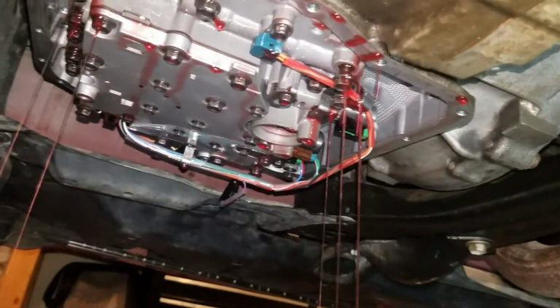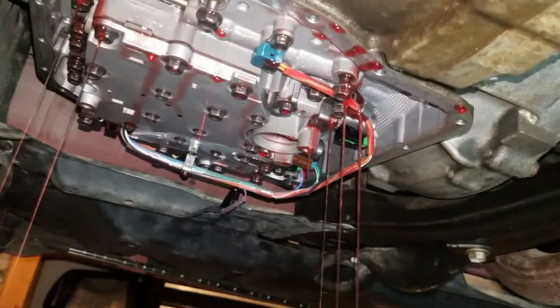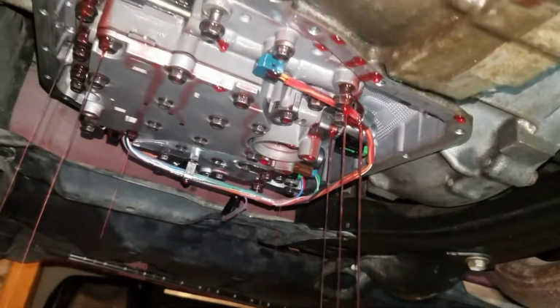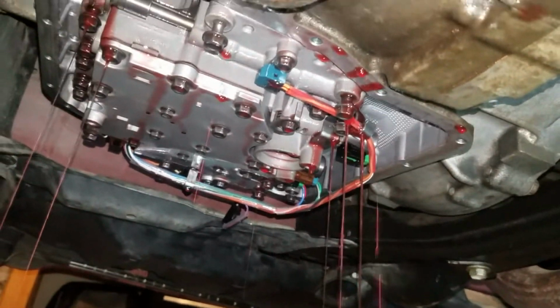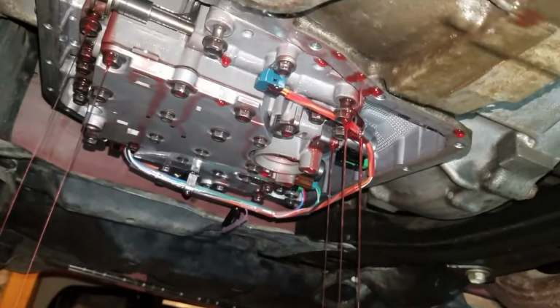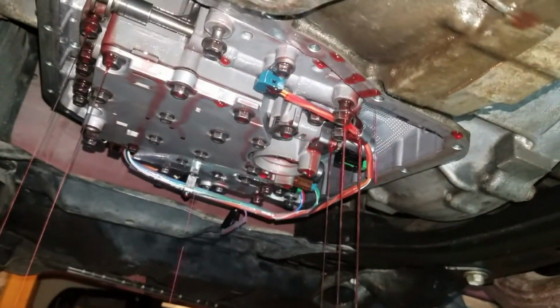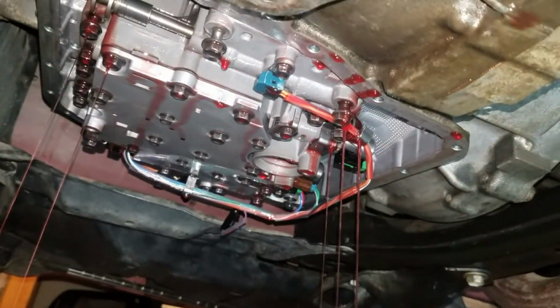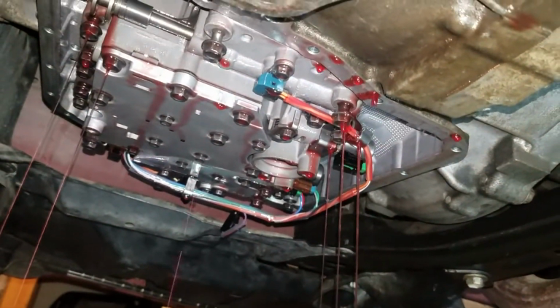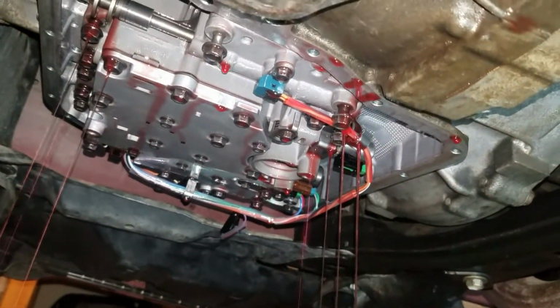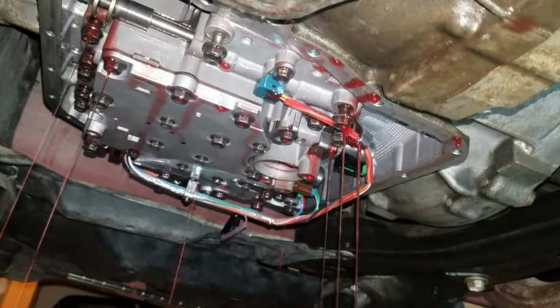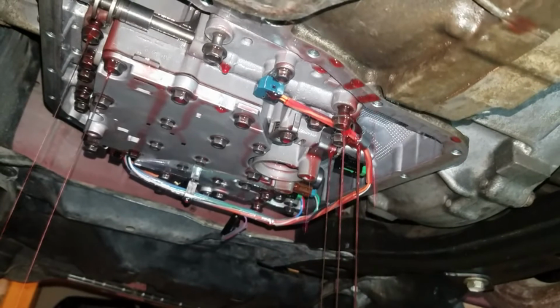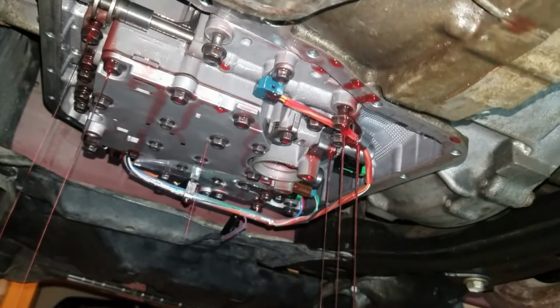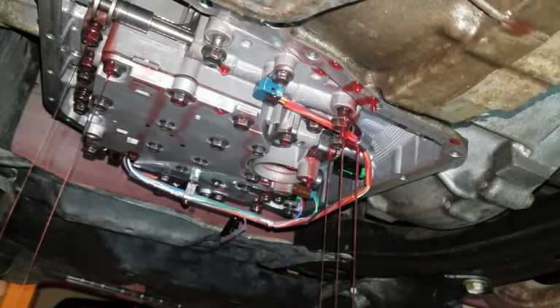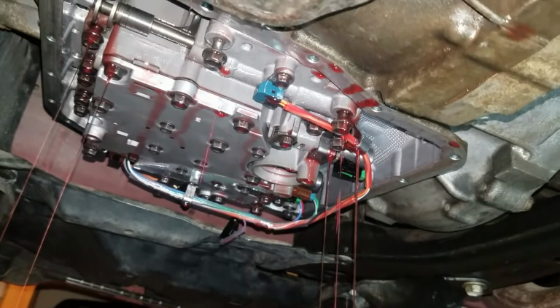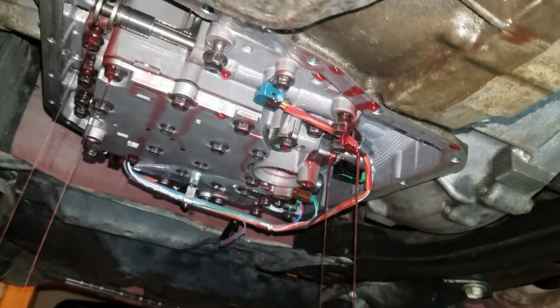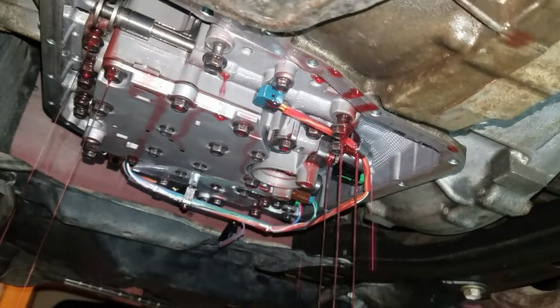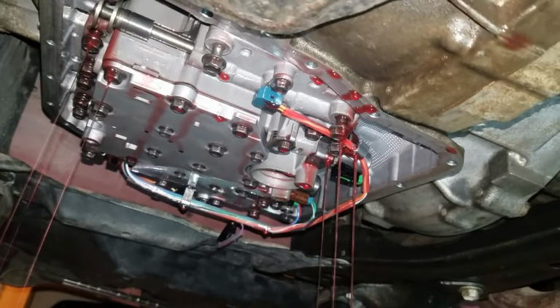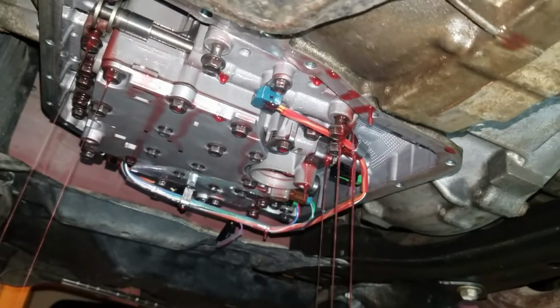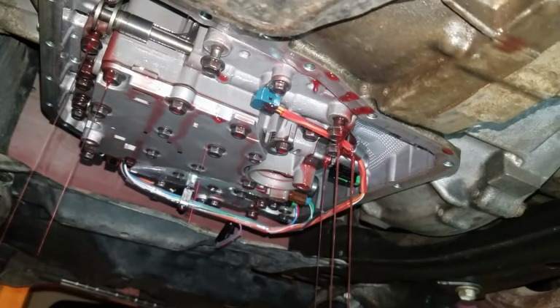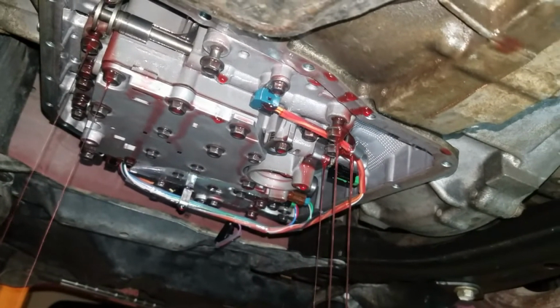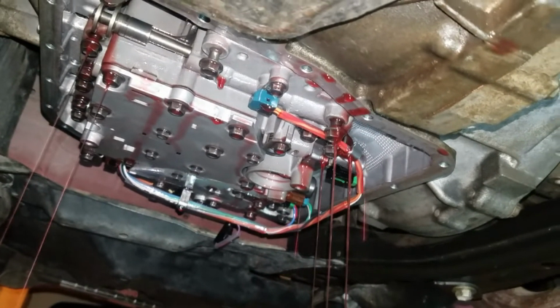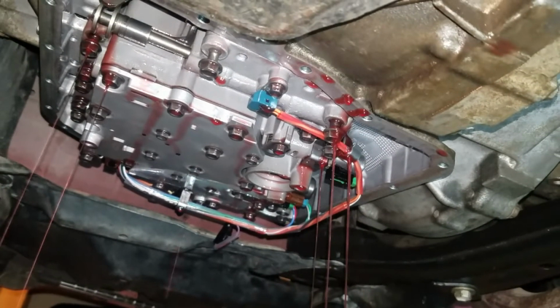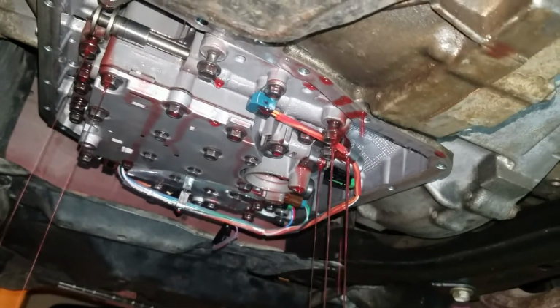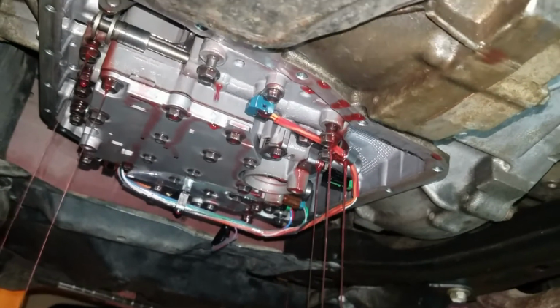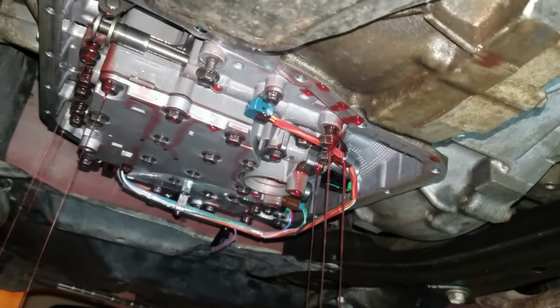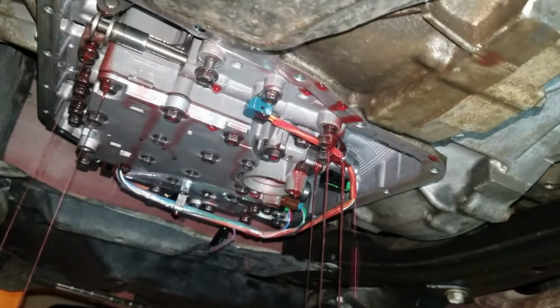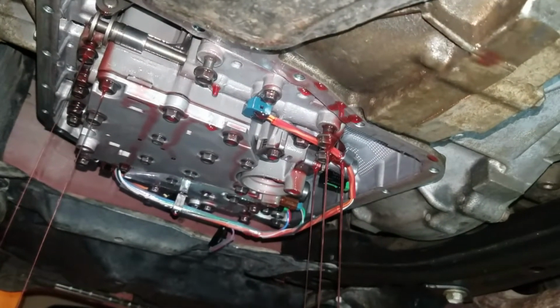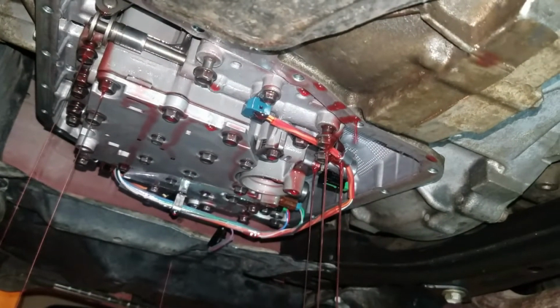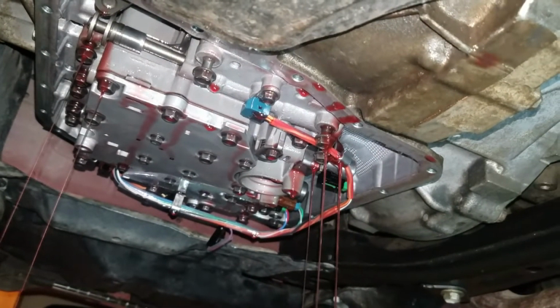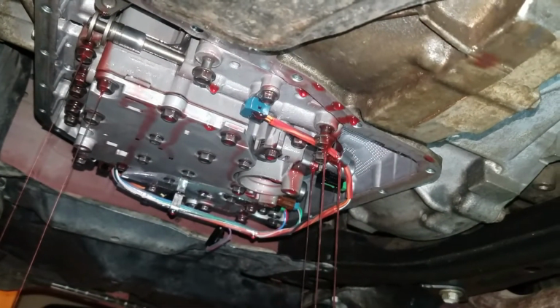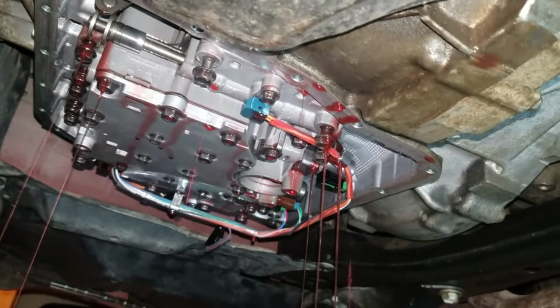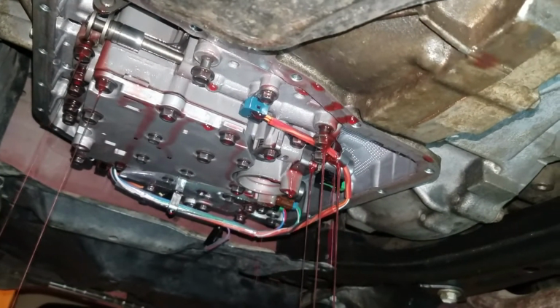When you get those 17 bolts loosened up, it's going to break a seal and bring a lot more fluid down, so make sure you've got your drain pan ready.